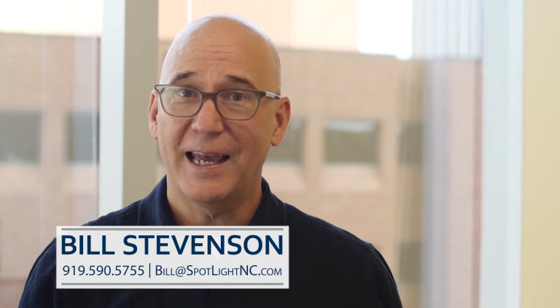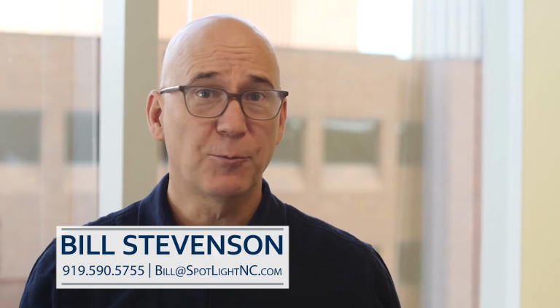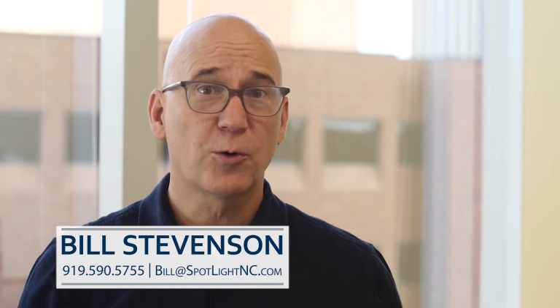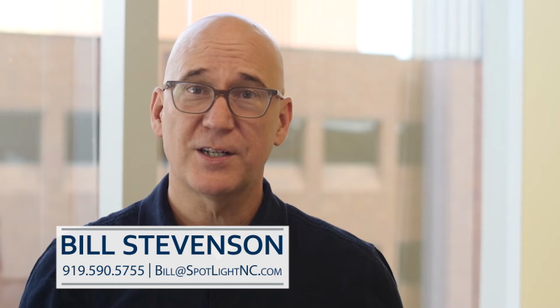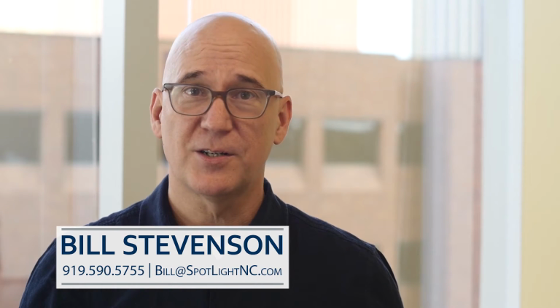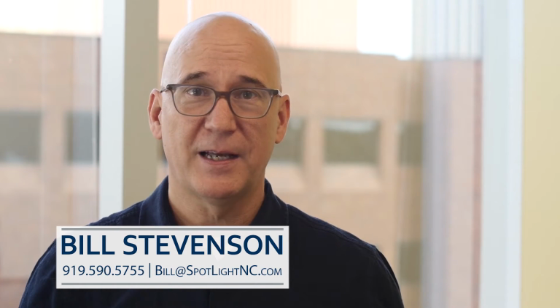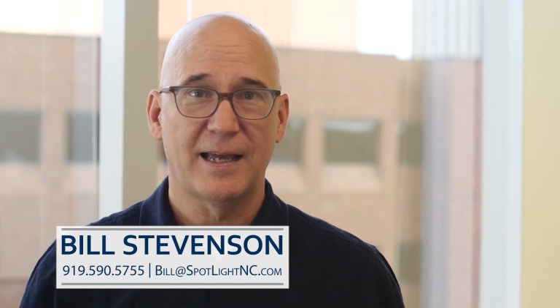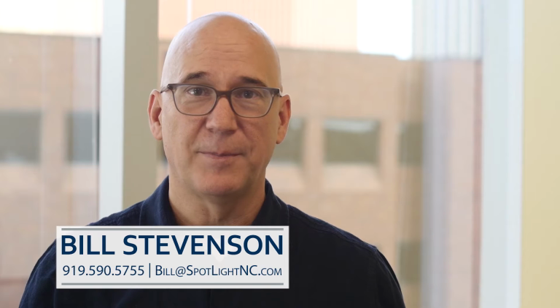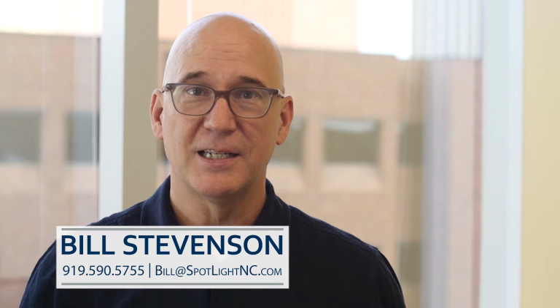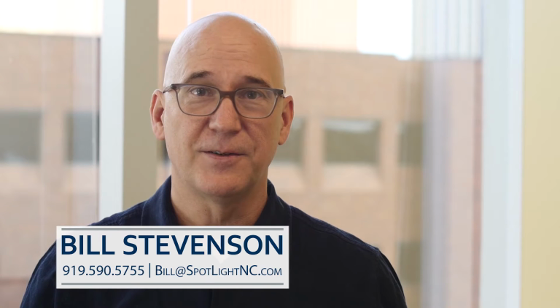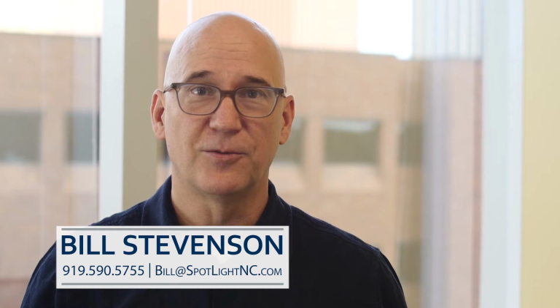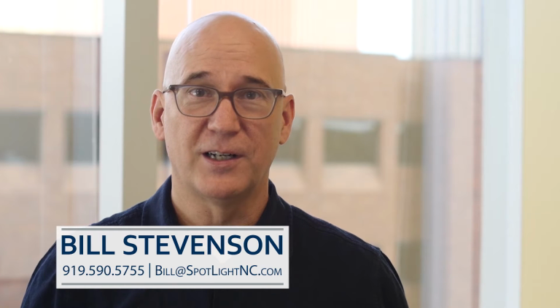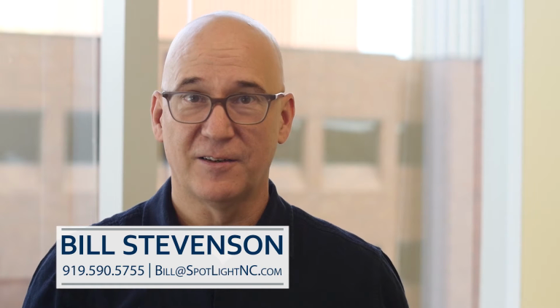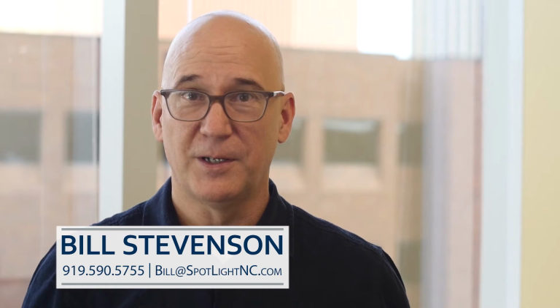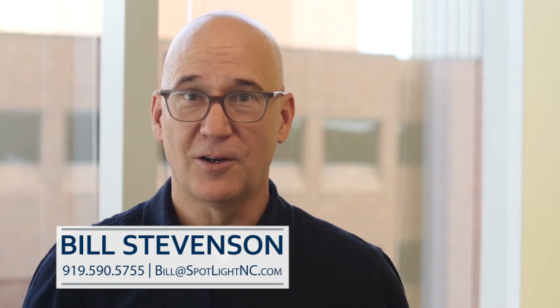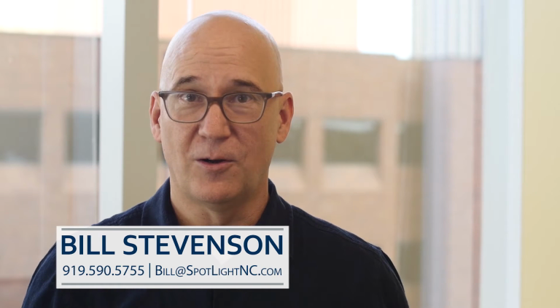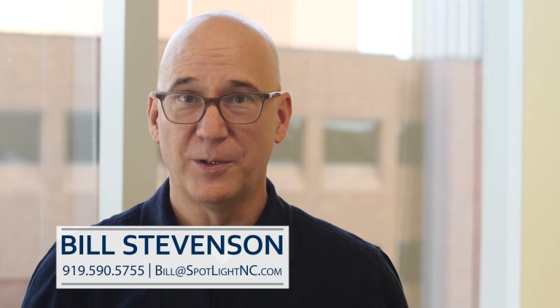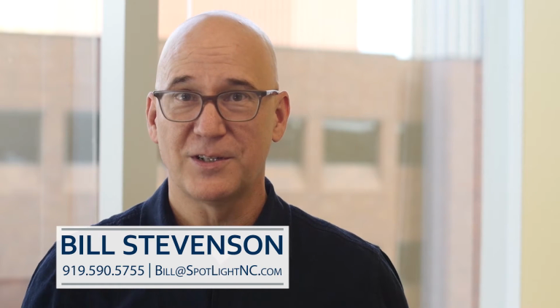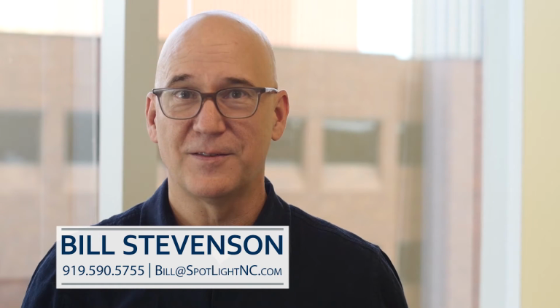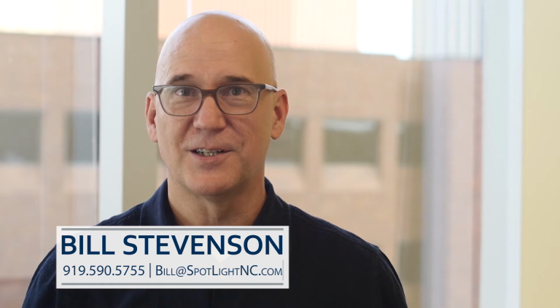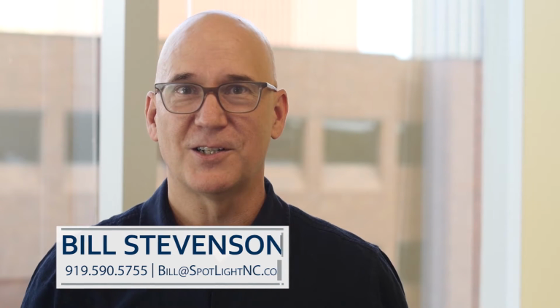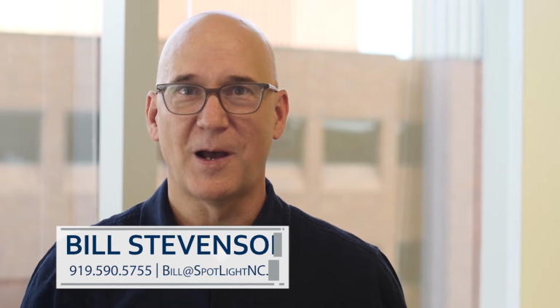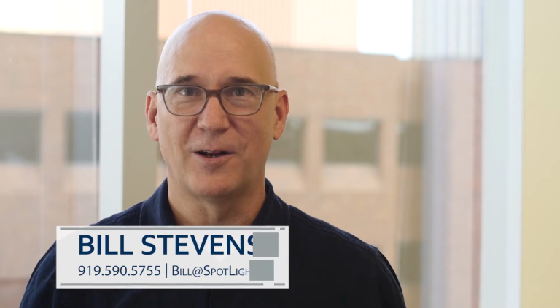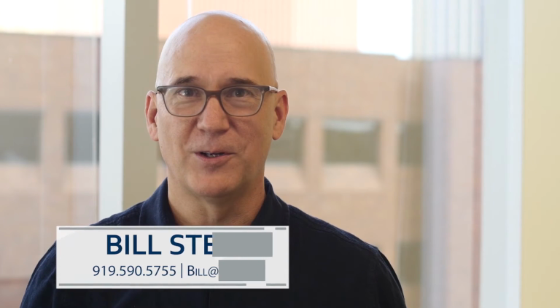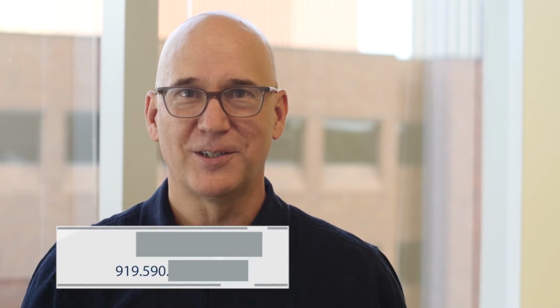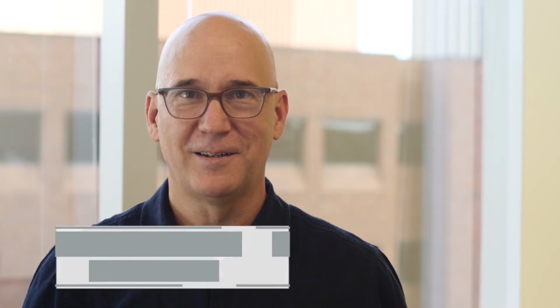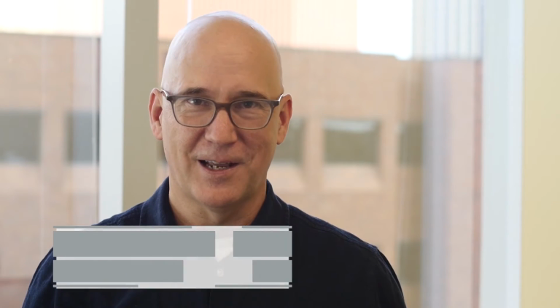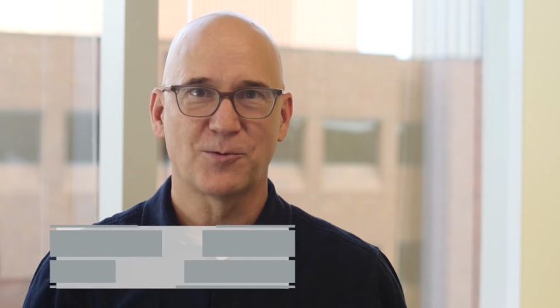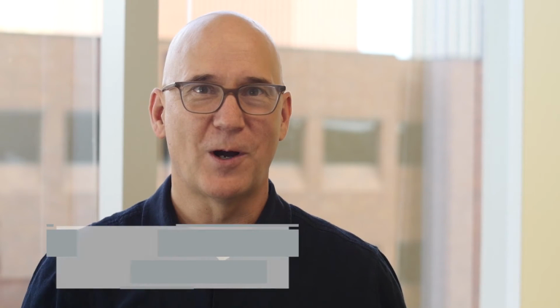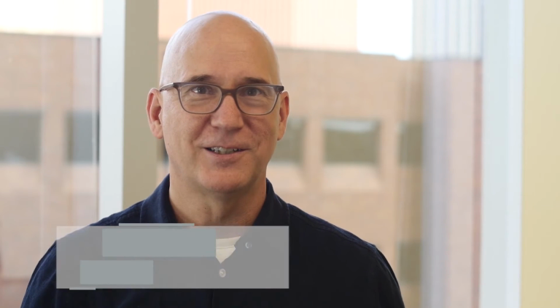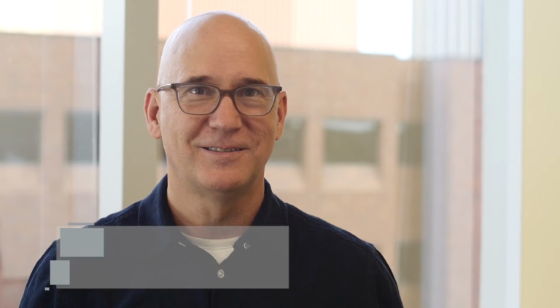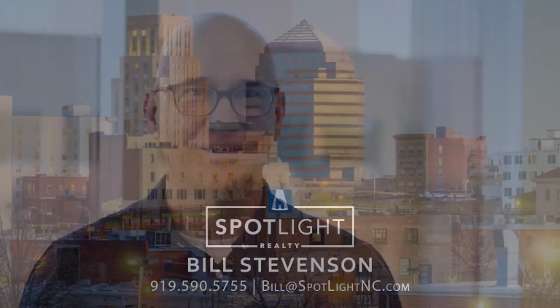Any more questions about that, please feel free to give me a call. Bill Stevenson at Spotlight Realty. Thanks for watching.